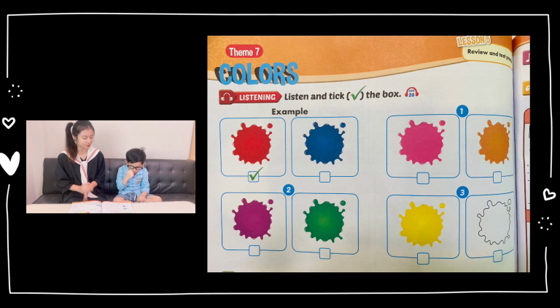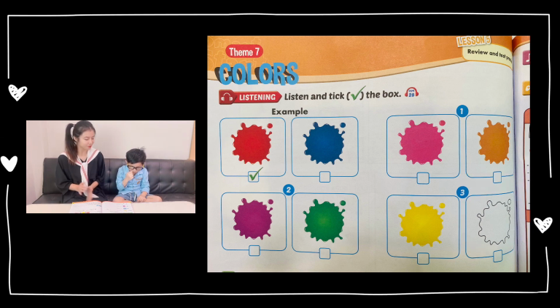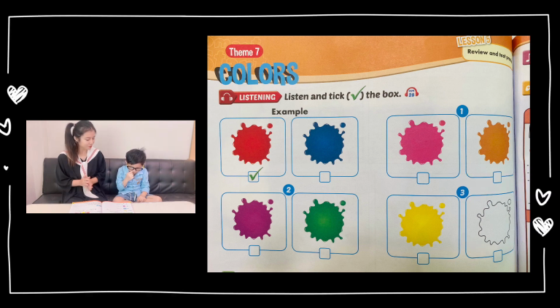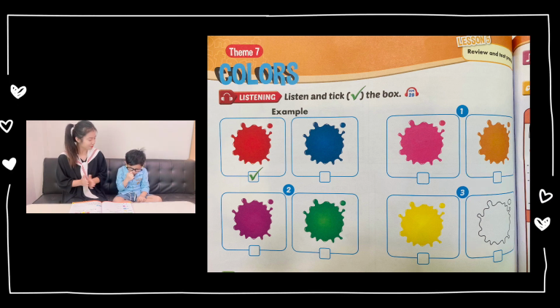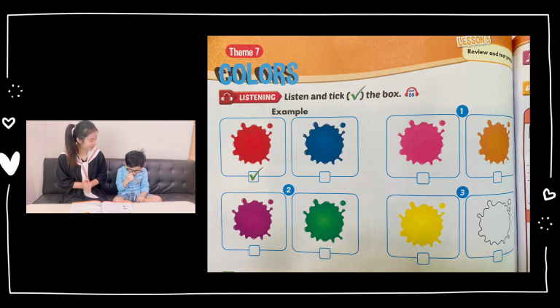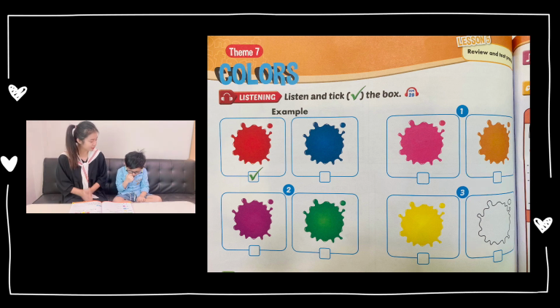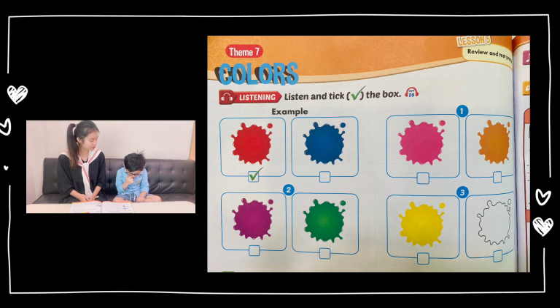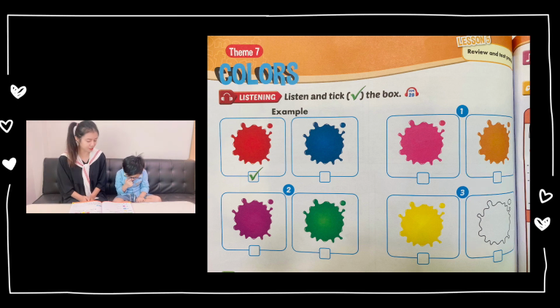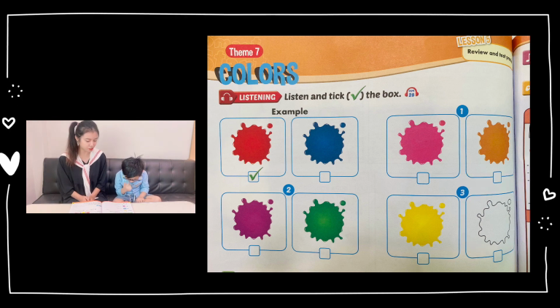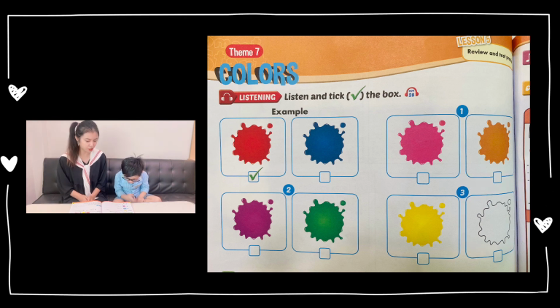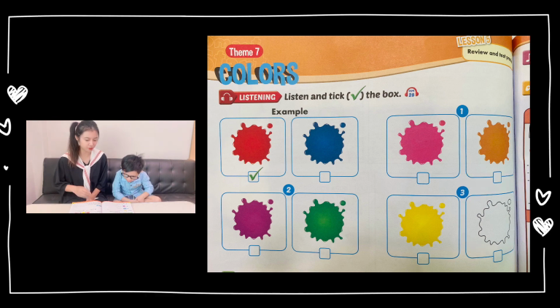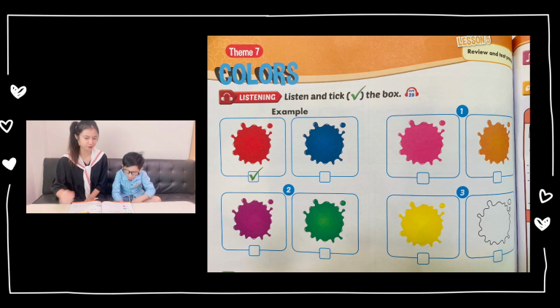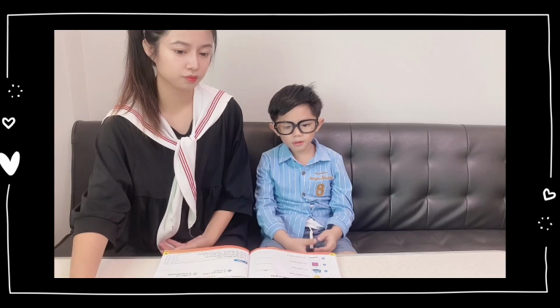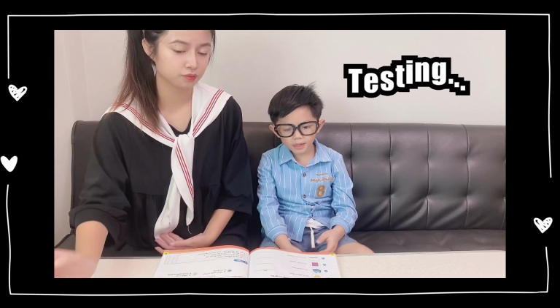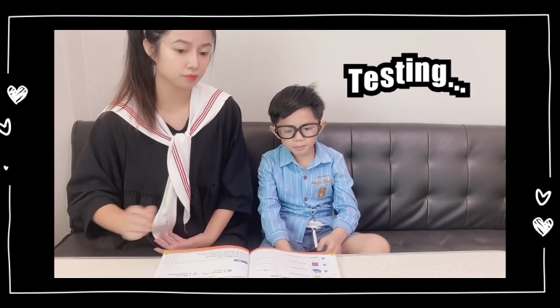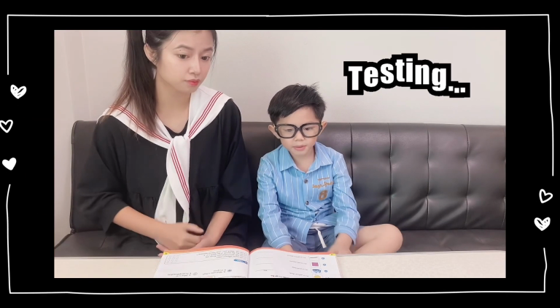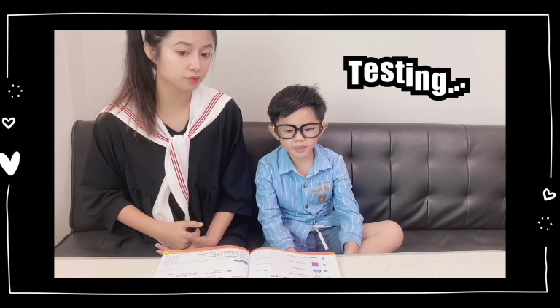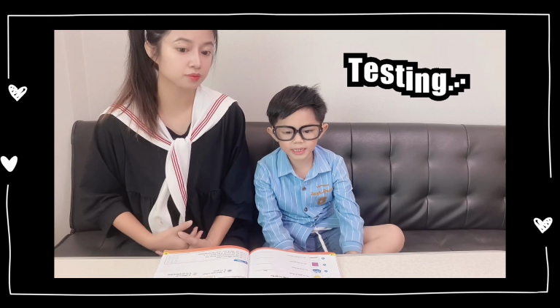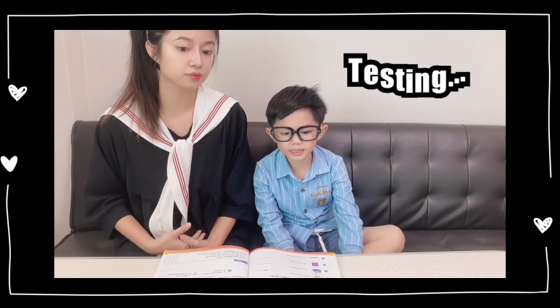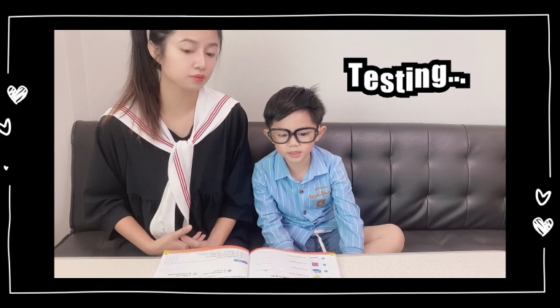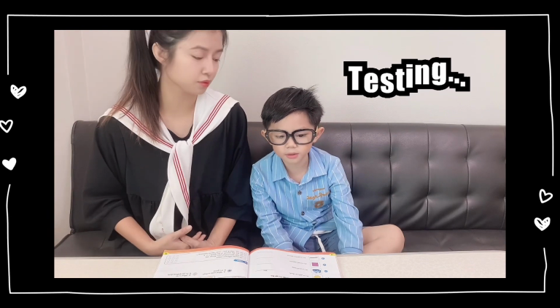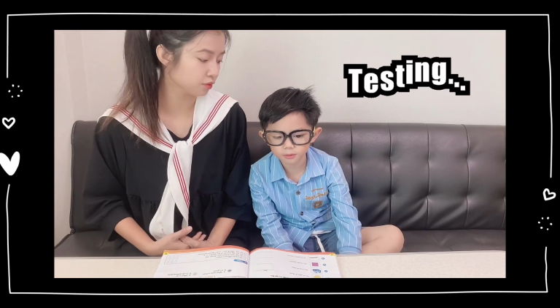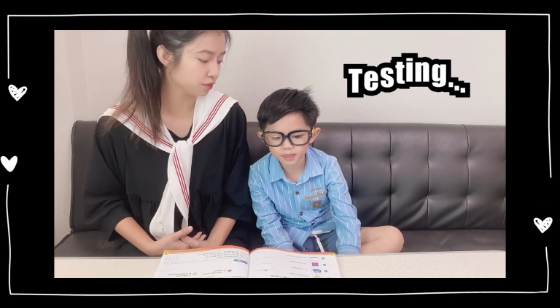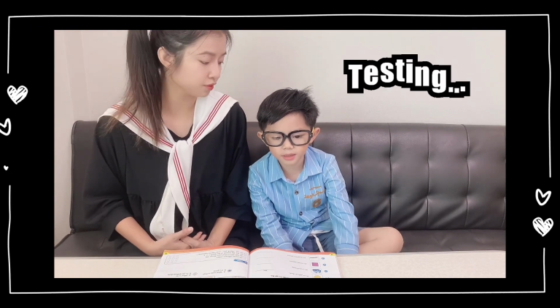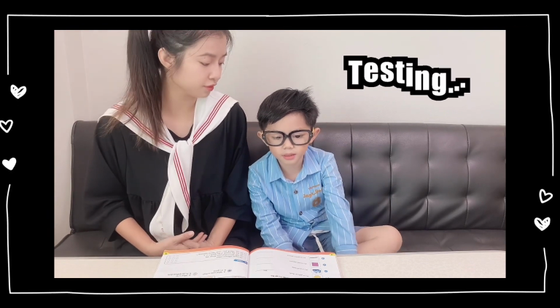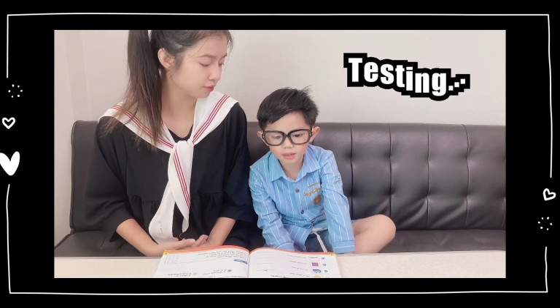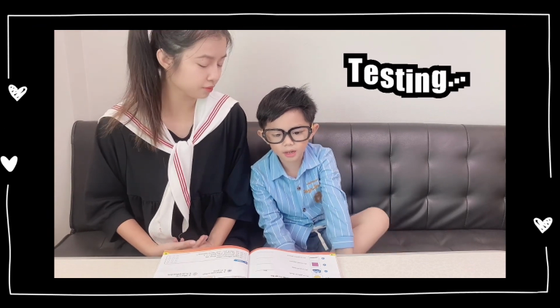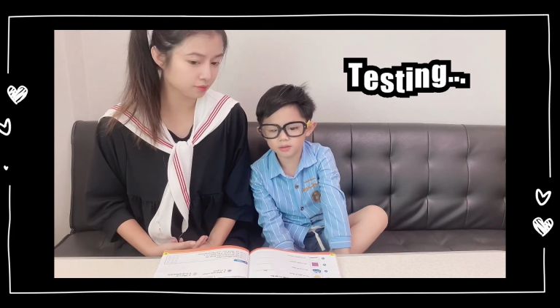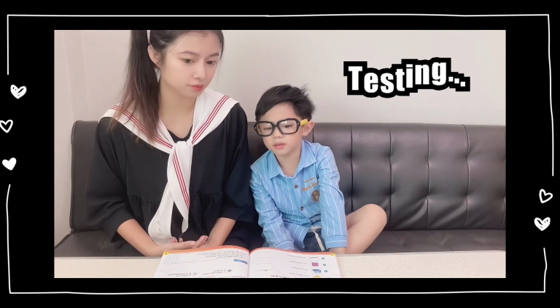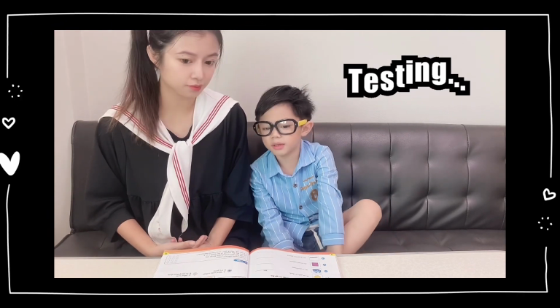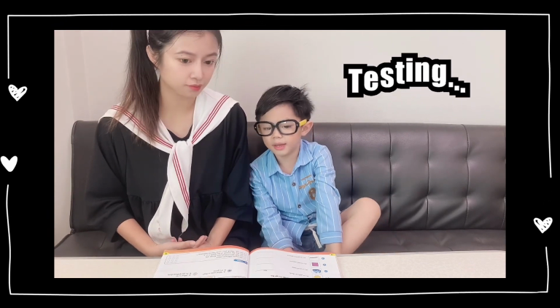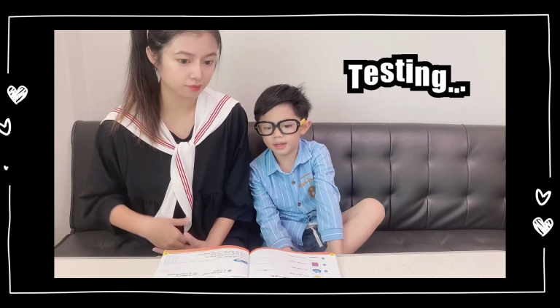Thank you, teacher. Let me test you with colors again.